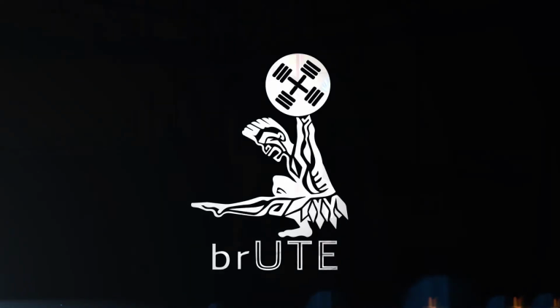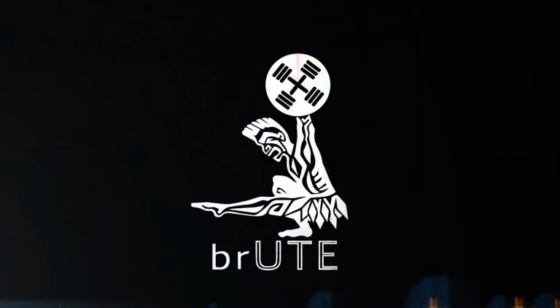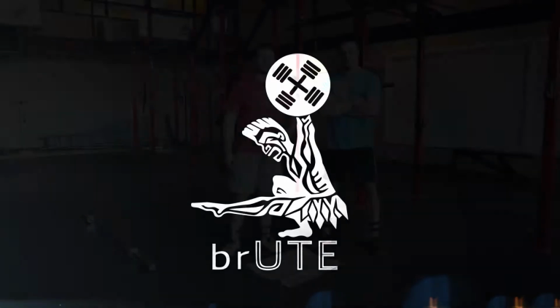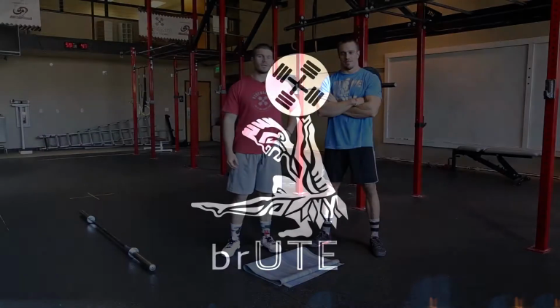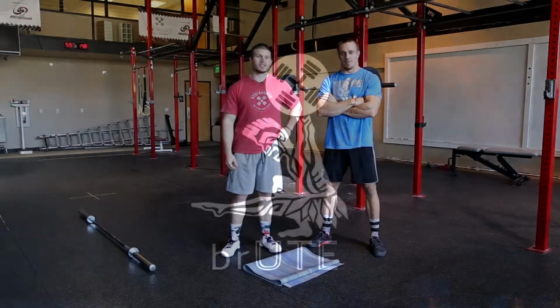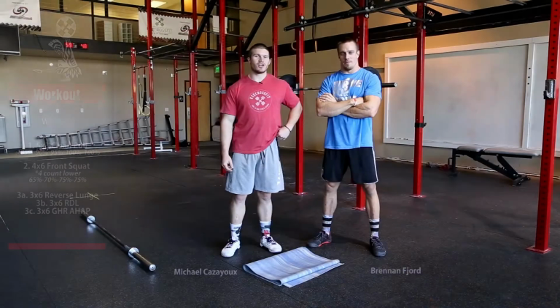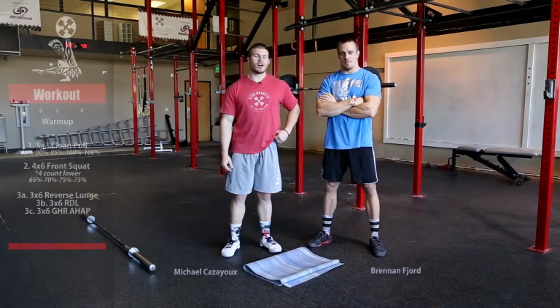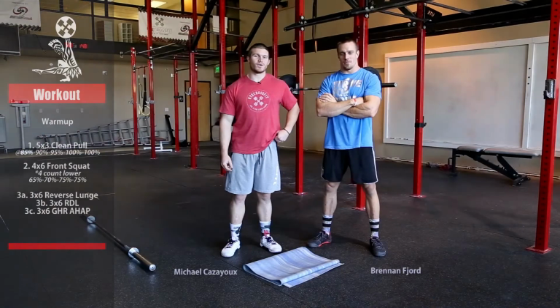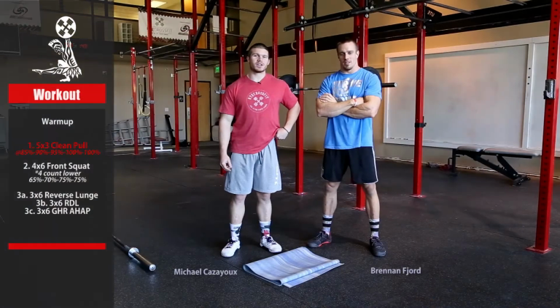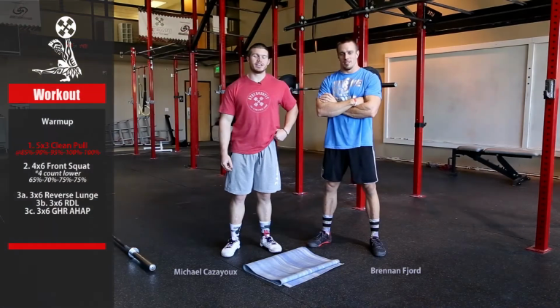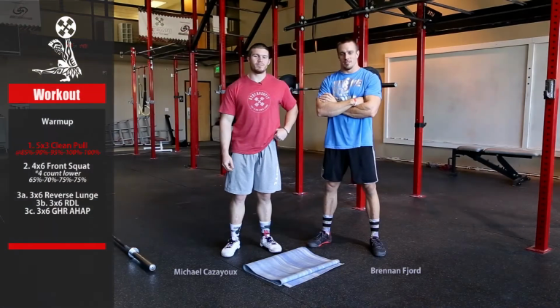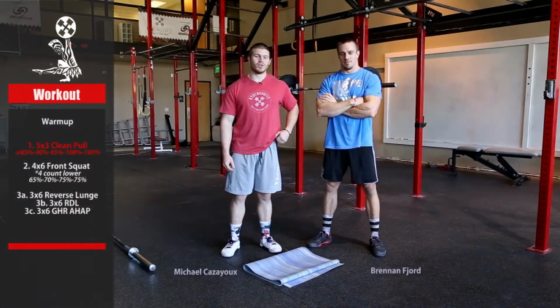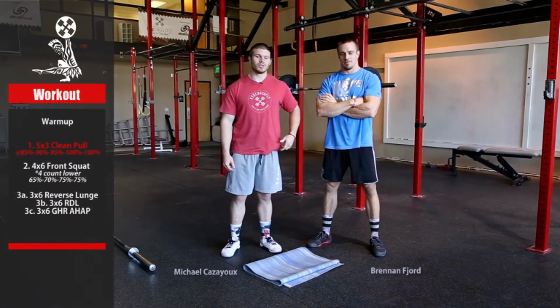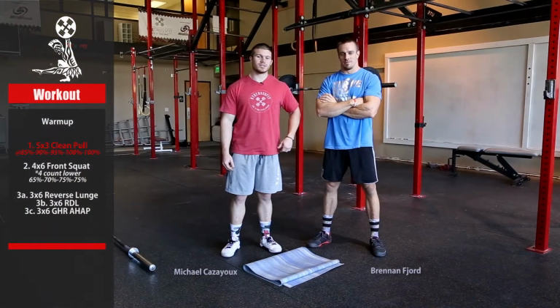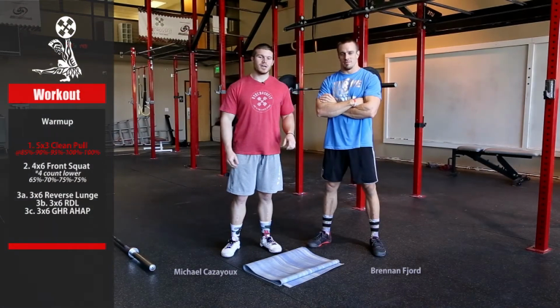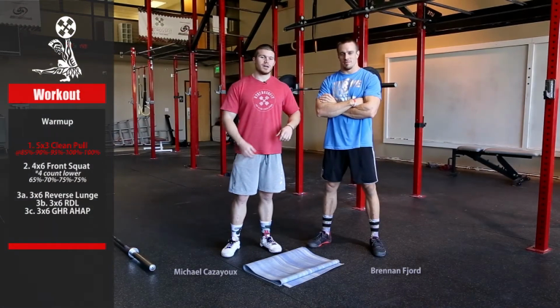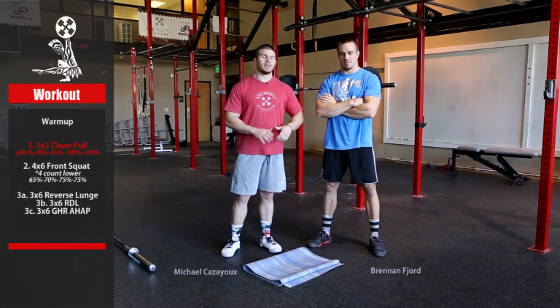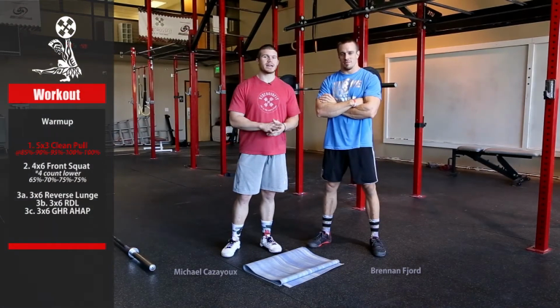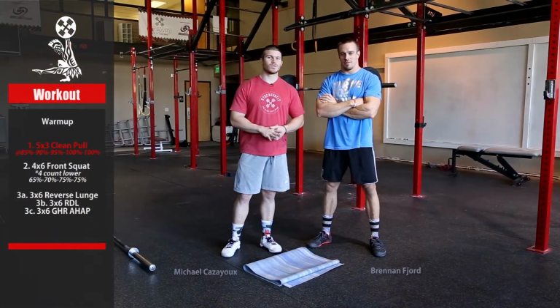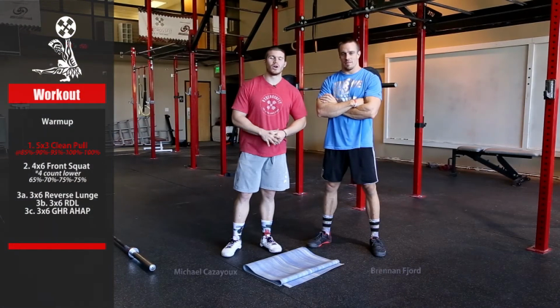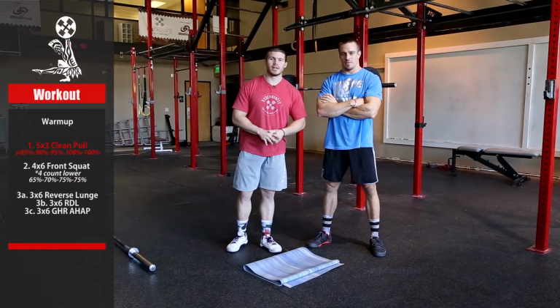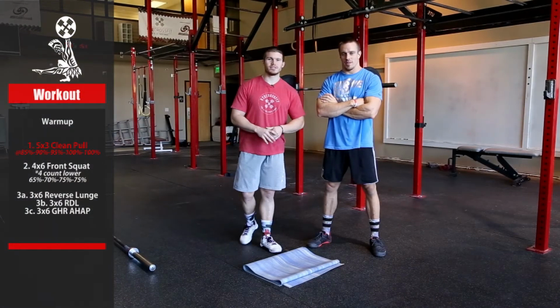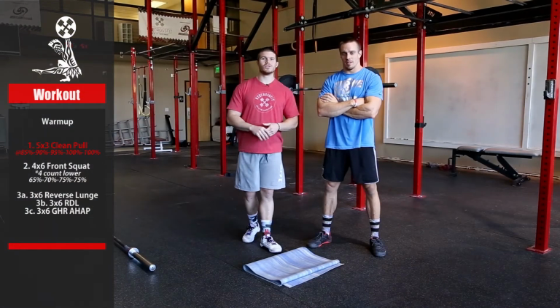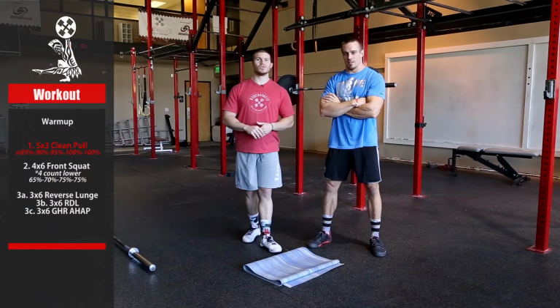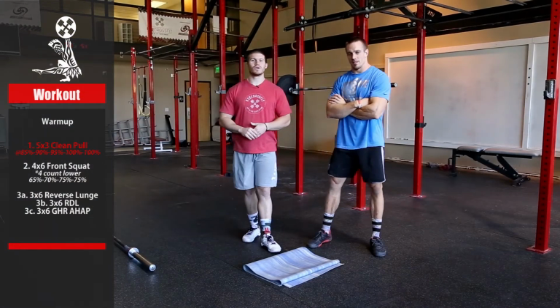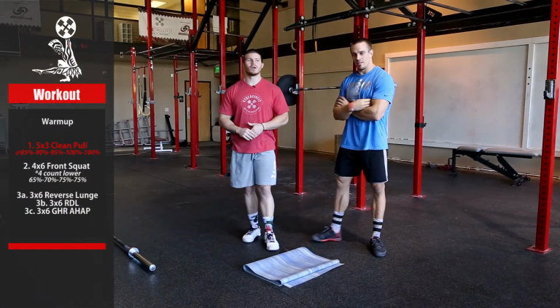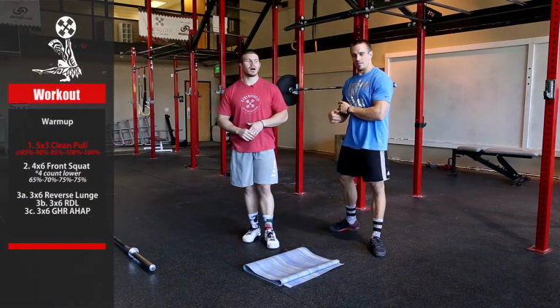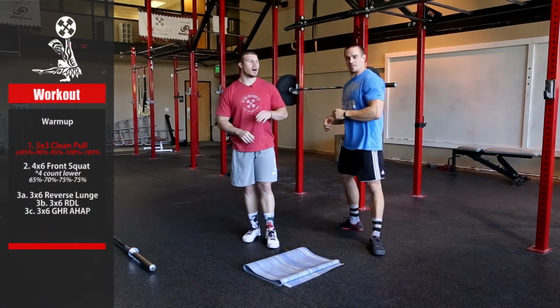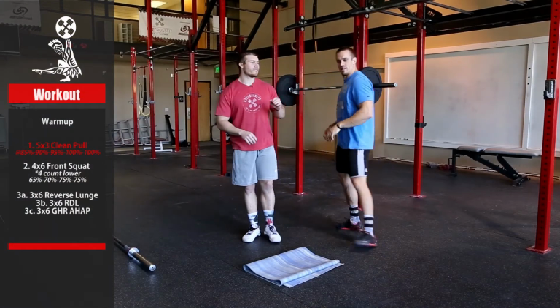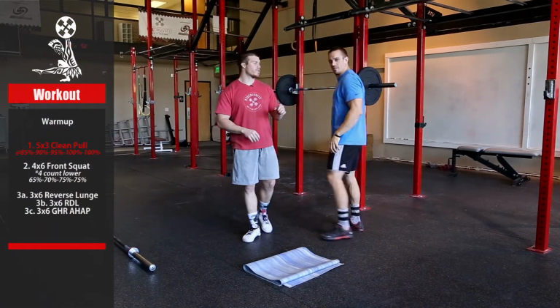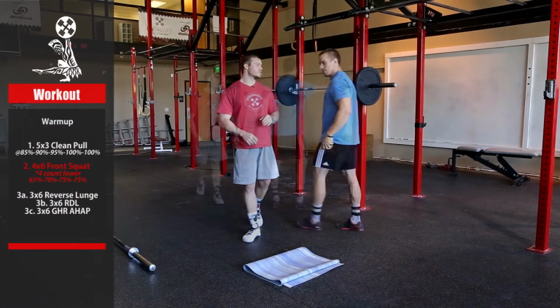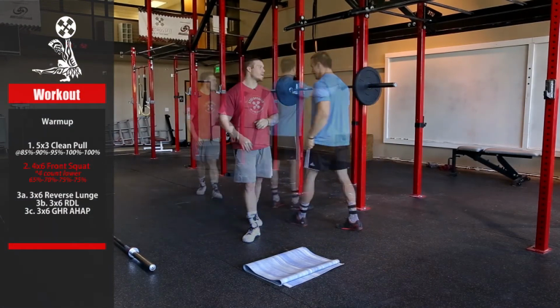Today we're going to start off with clean pulls. Next we're going into front squat.